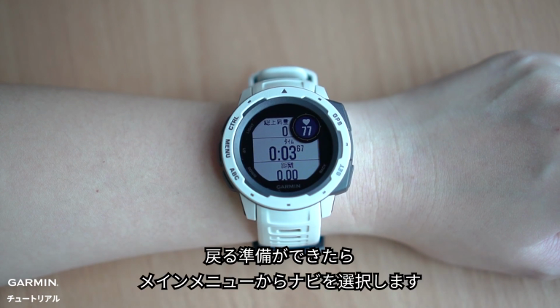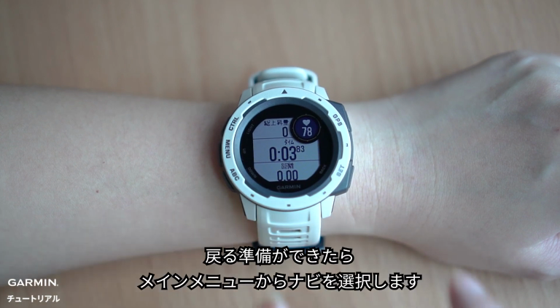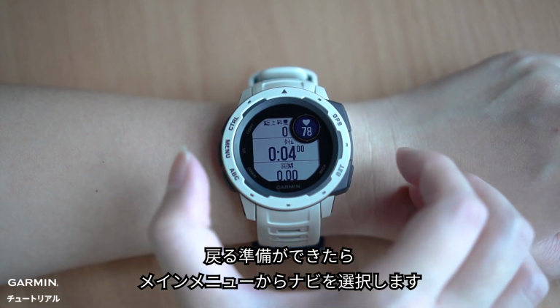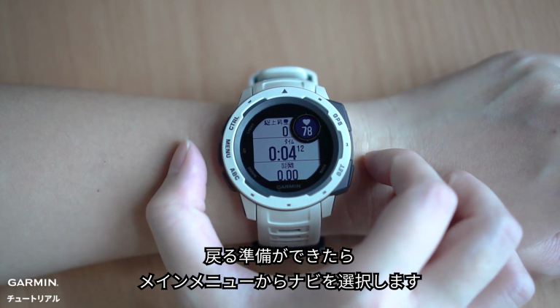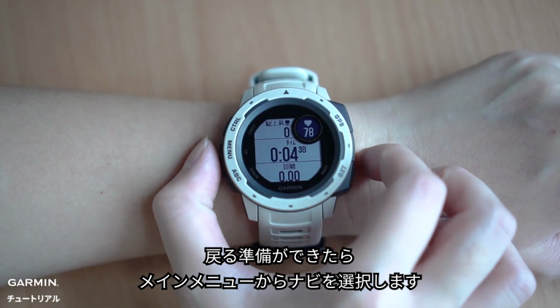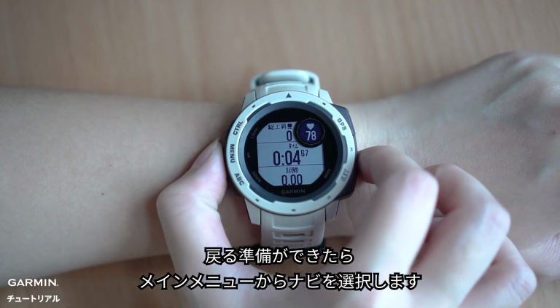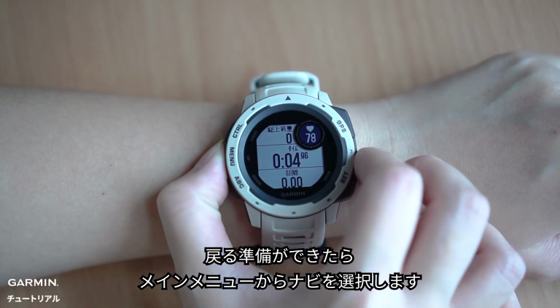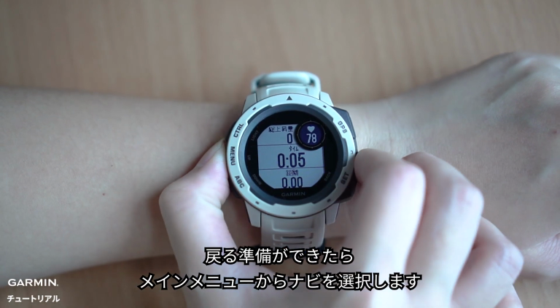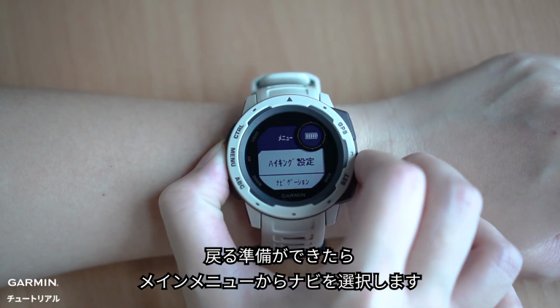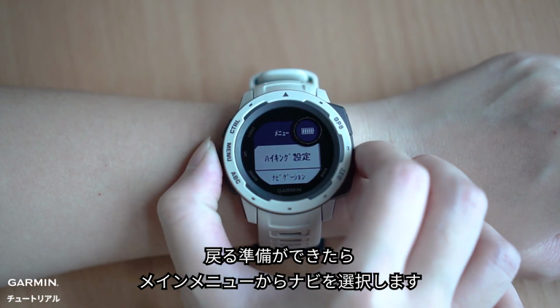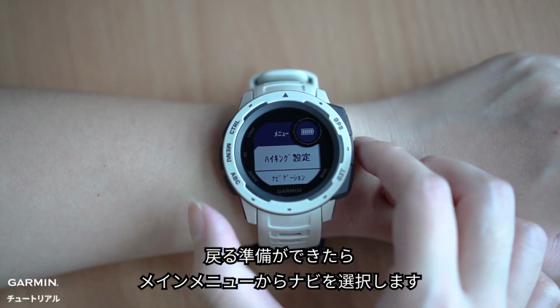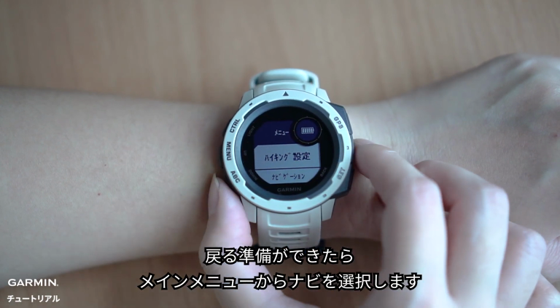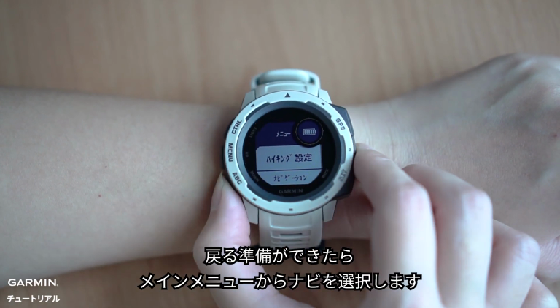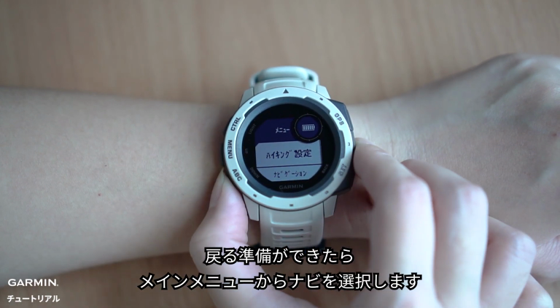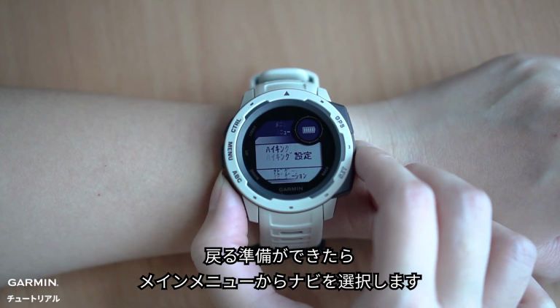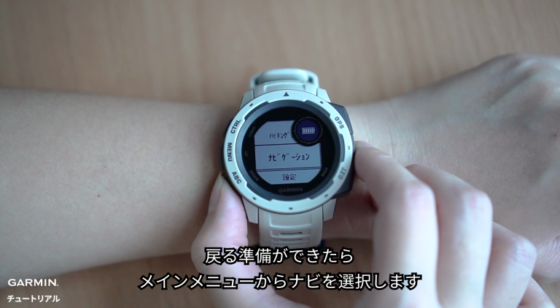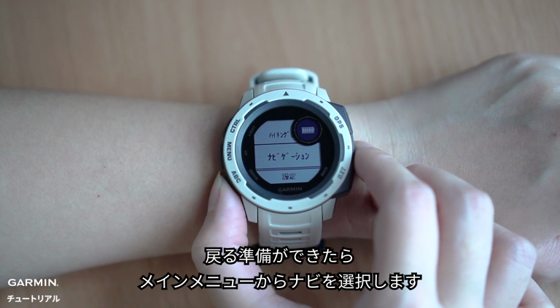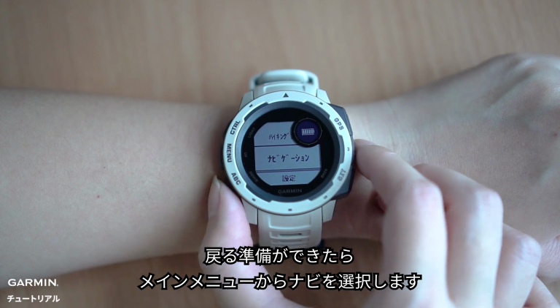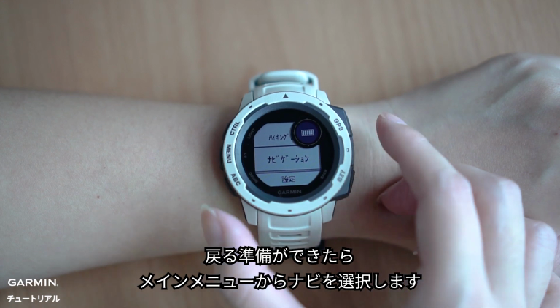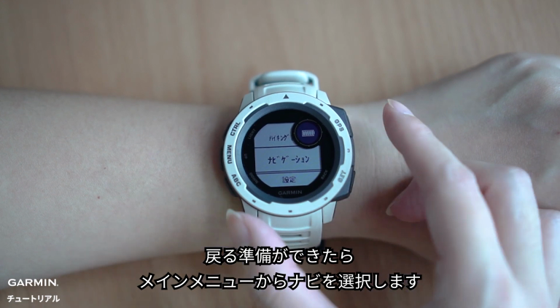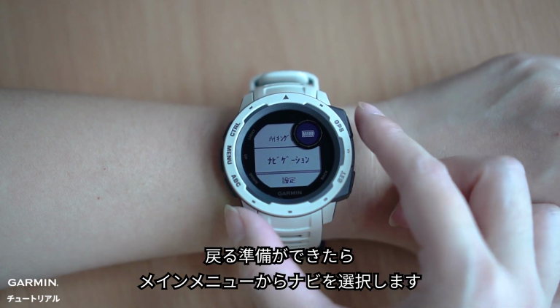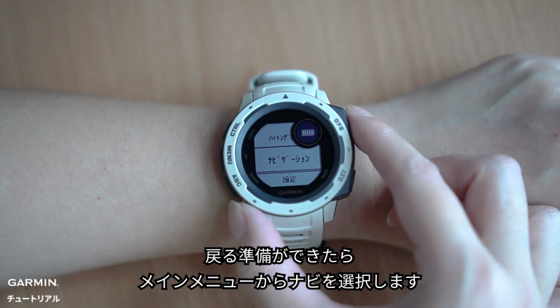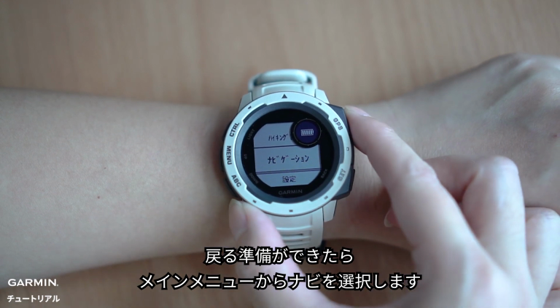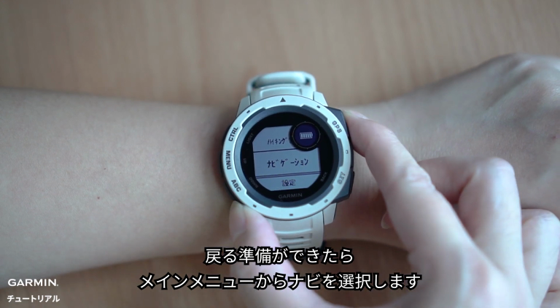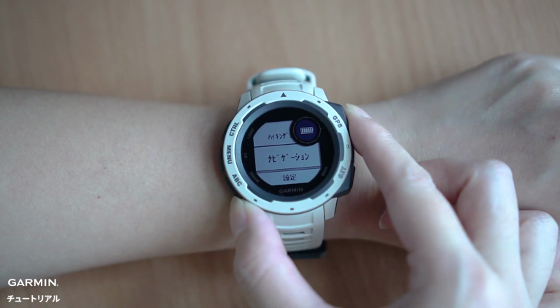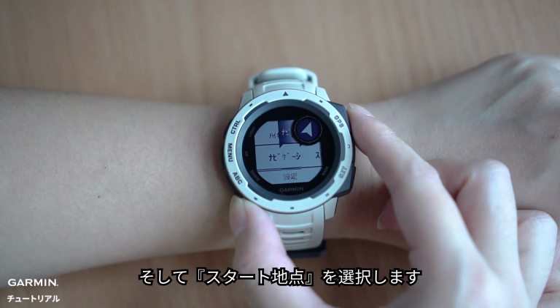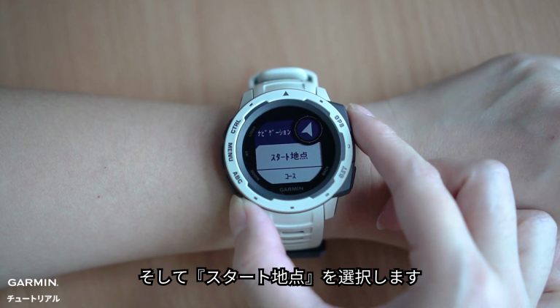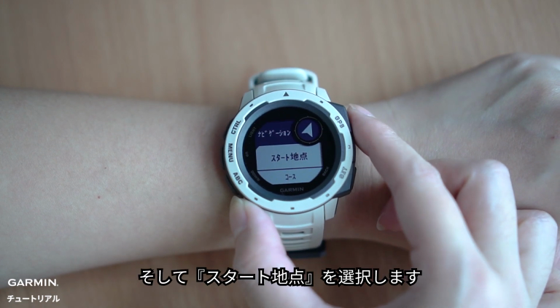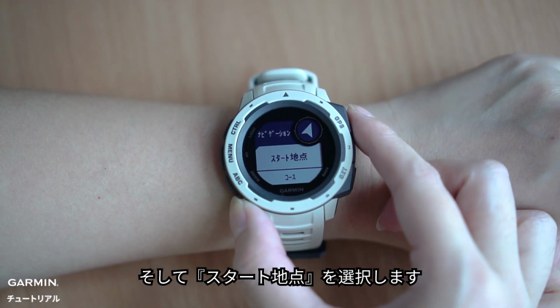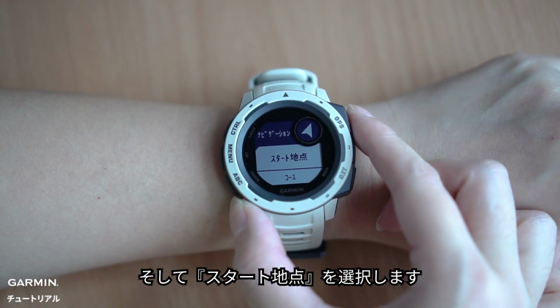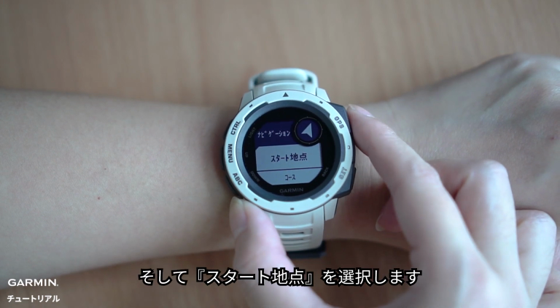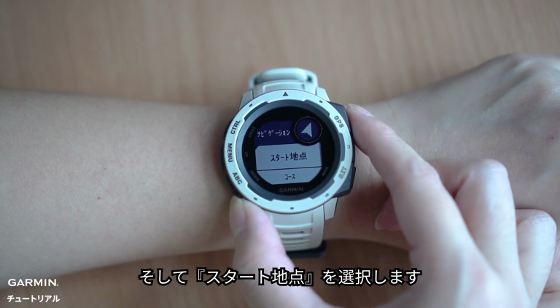When you're ready to head back, select Navigation from the main menu, then Back to Start.